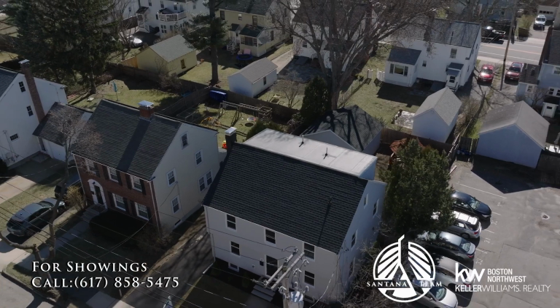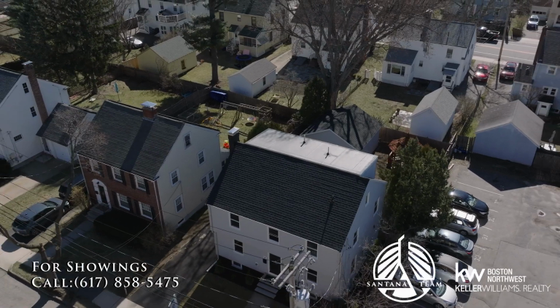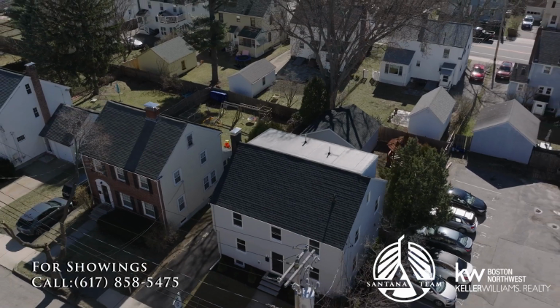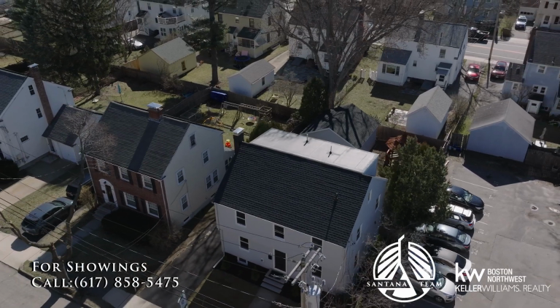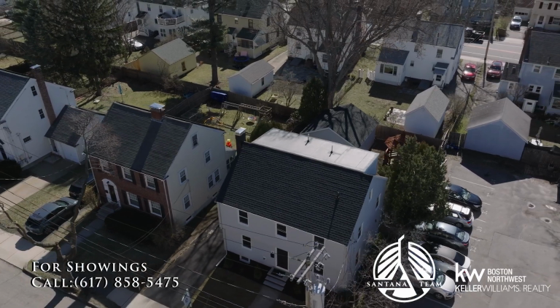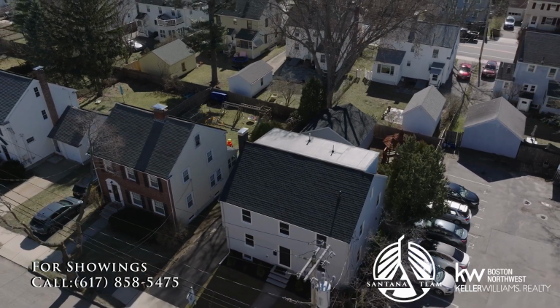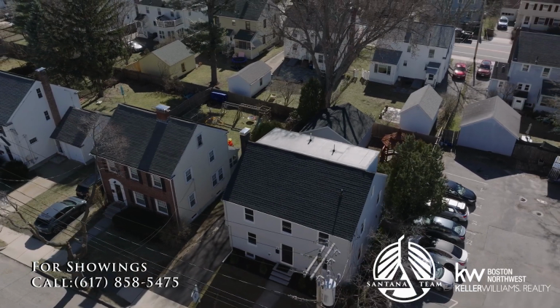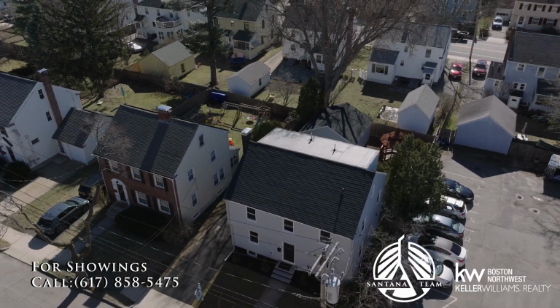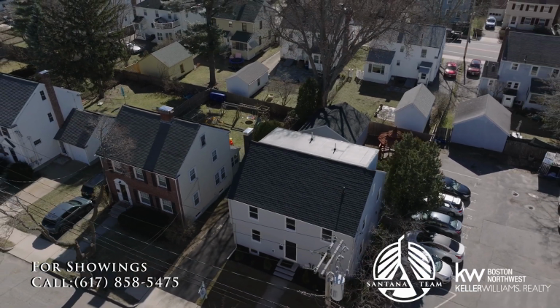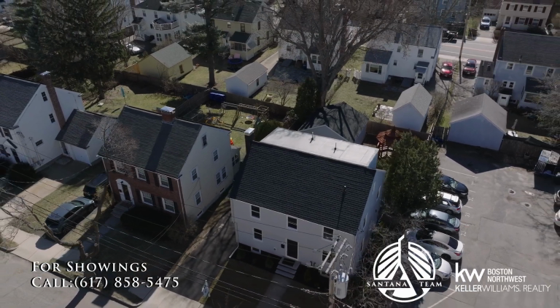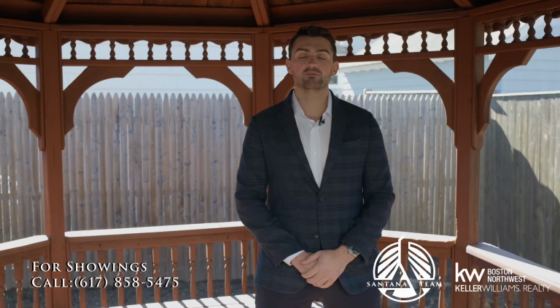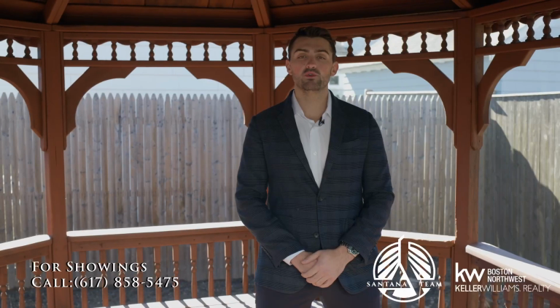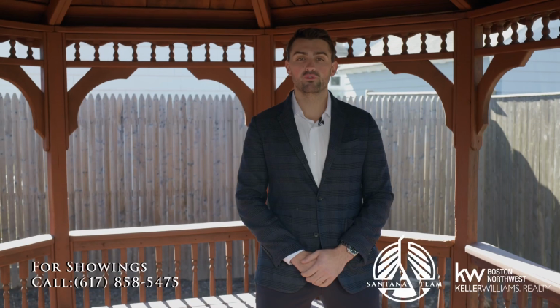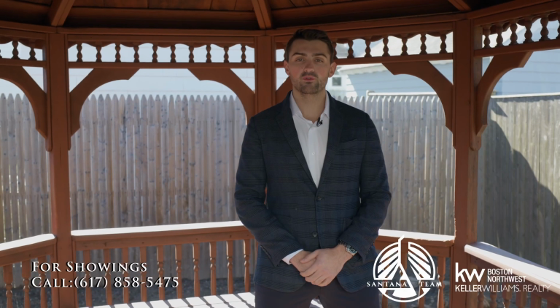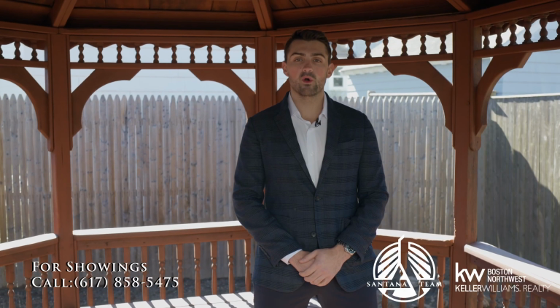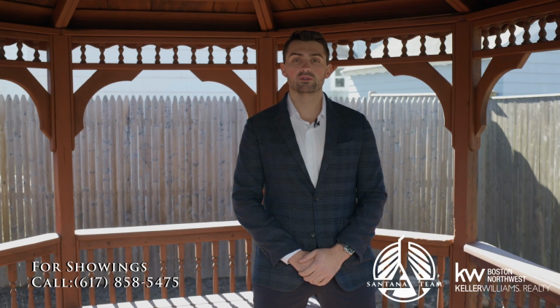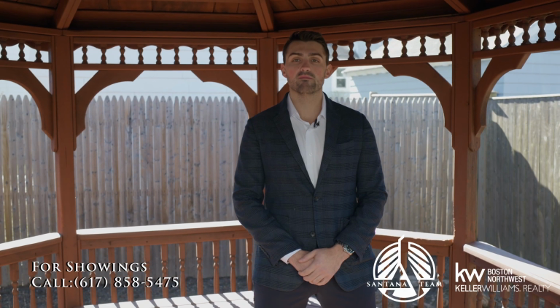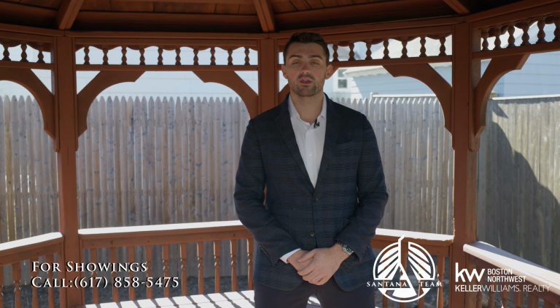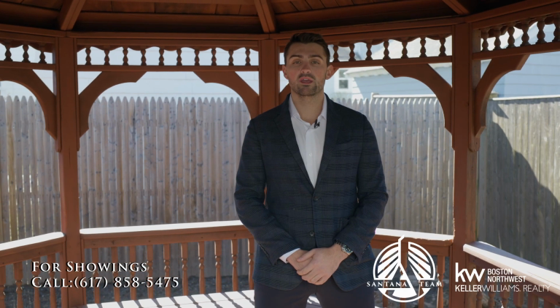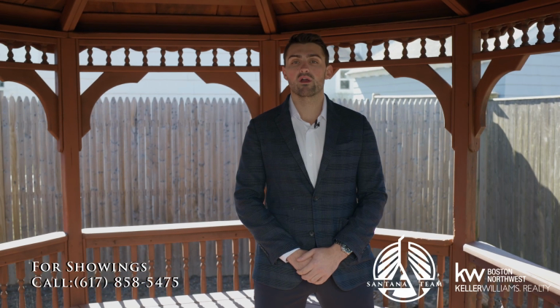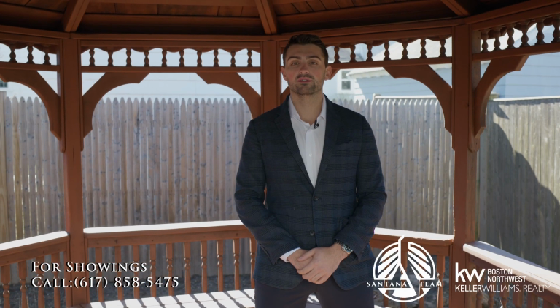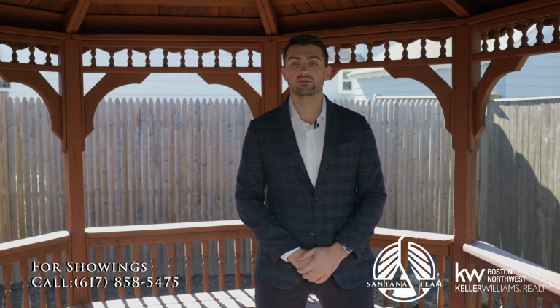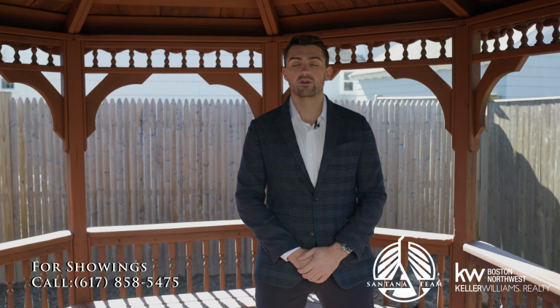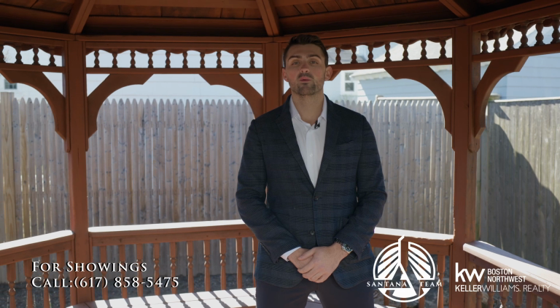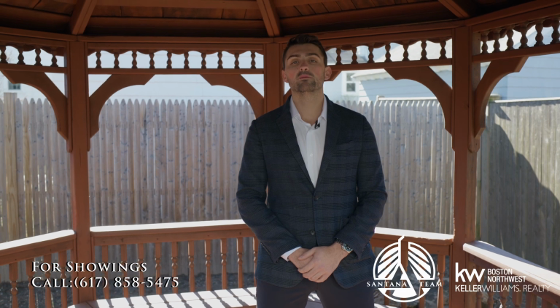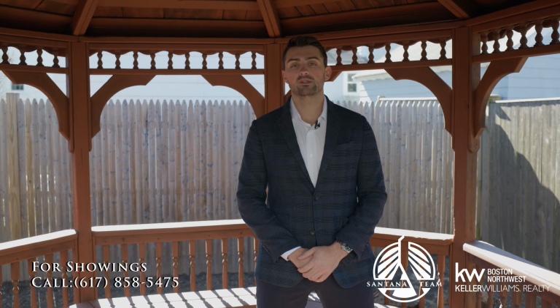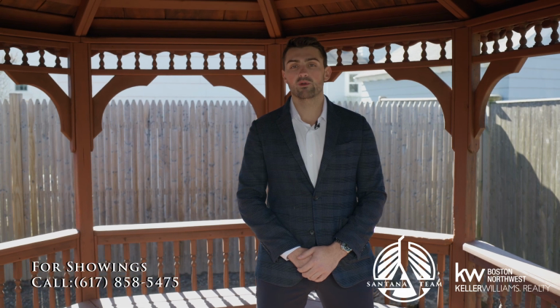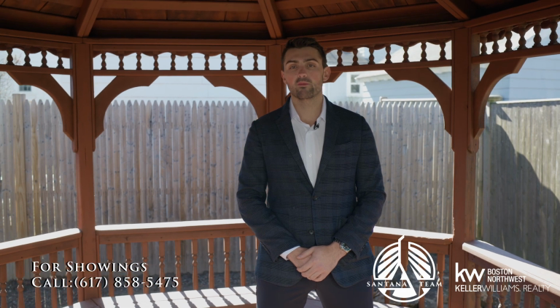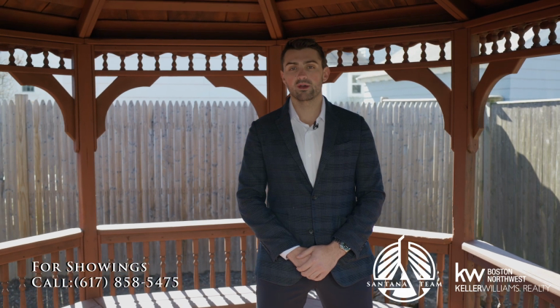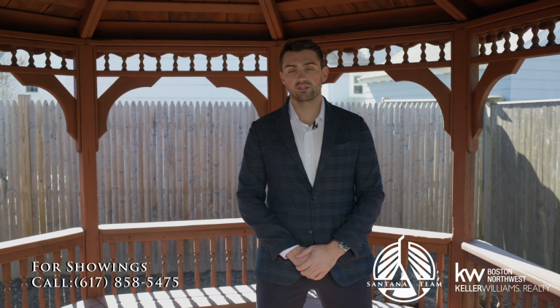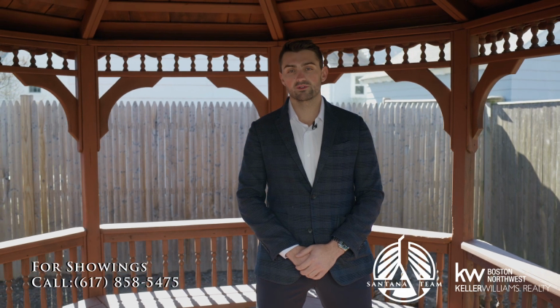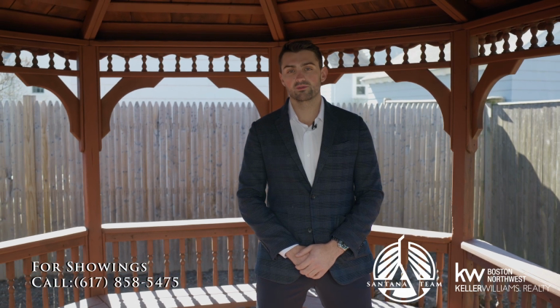Thanks for taking a look around. We're excited to bring this beautiful new home to the market here in Arlington. We hope to see you at an open house here soon.